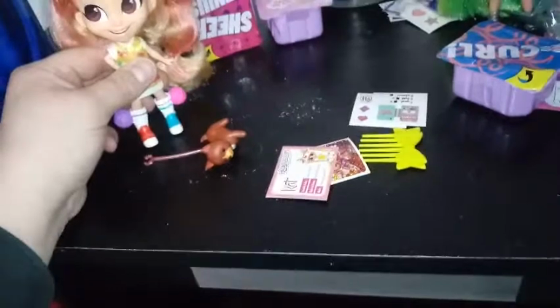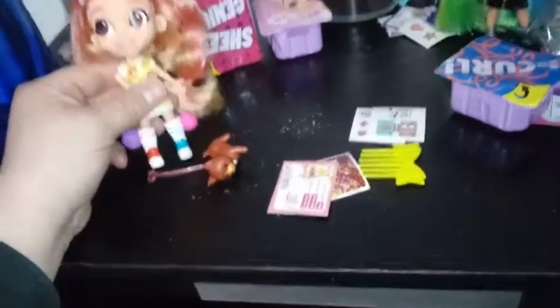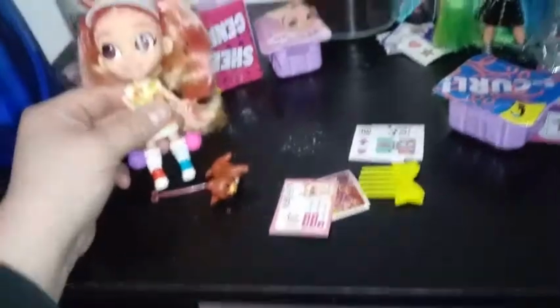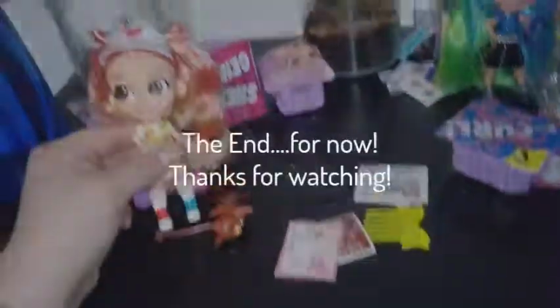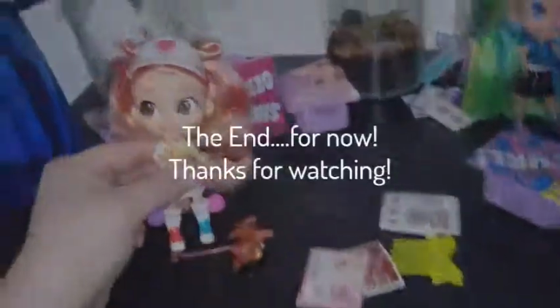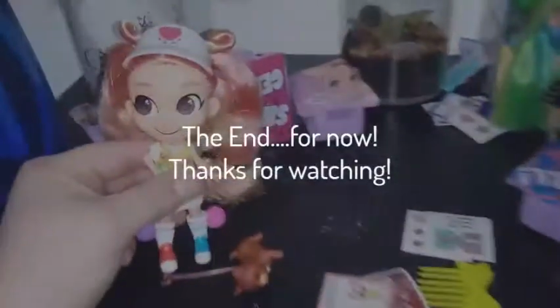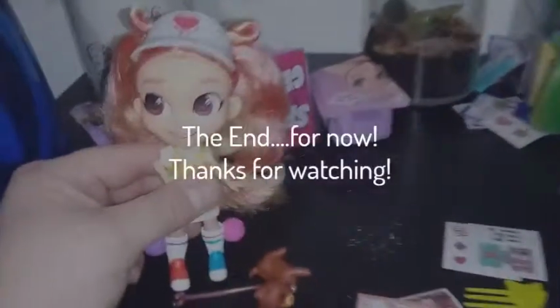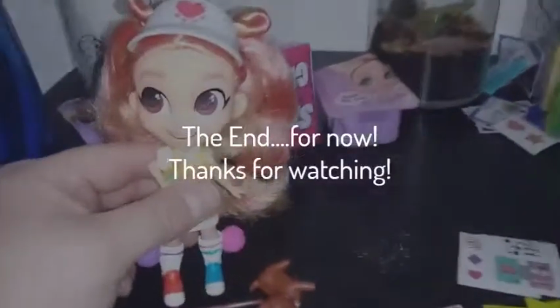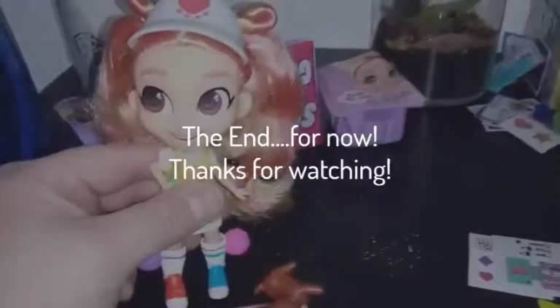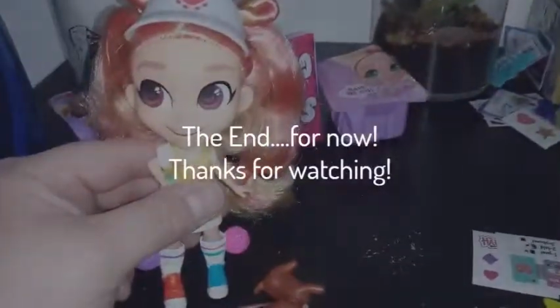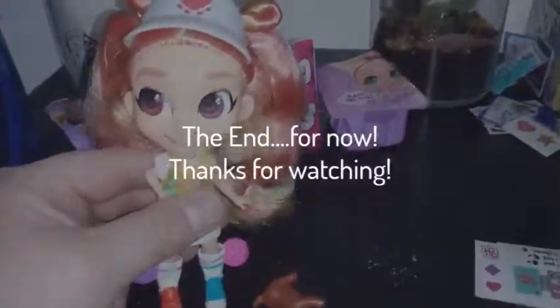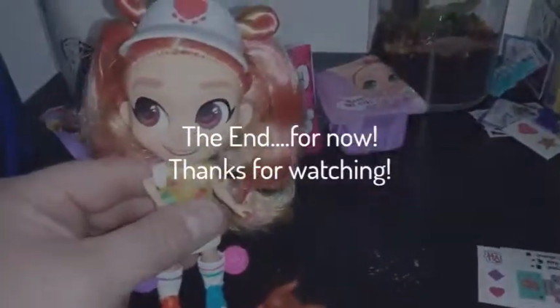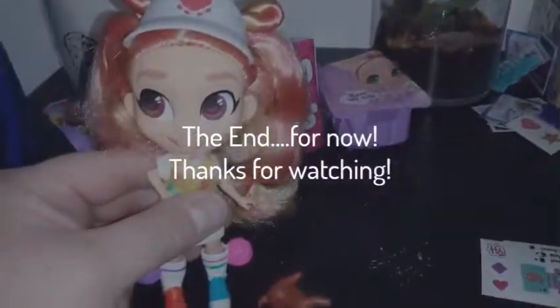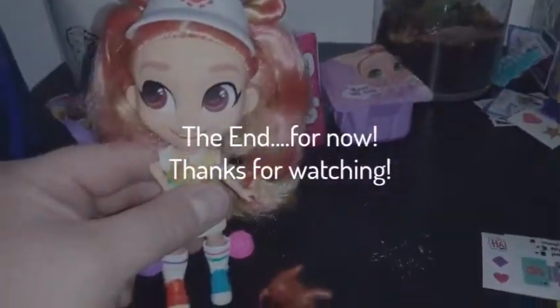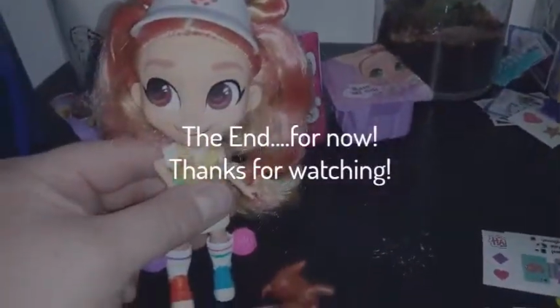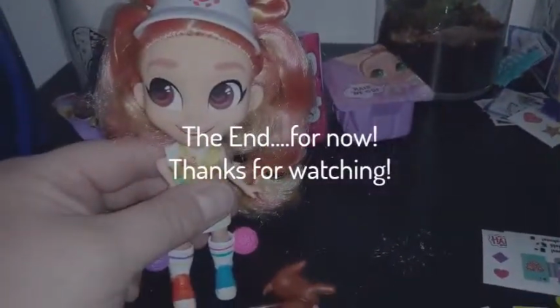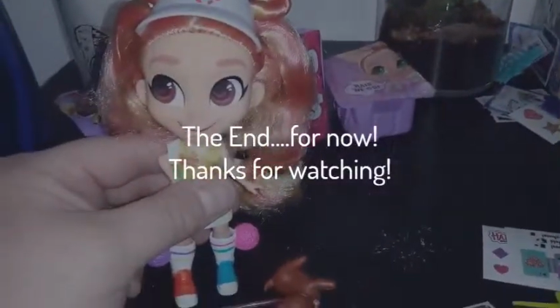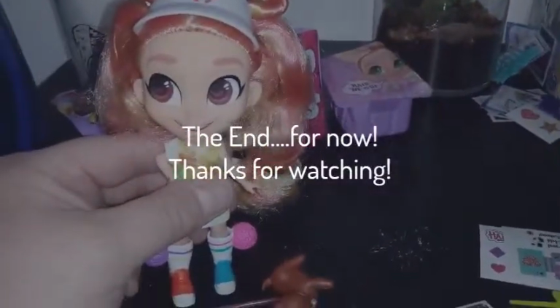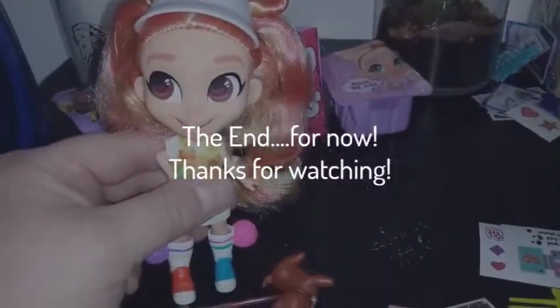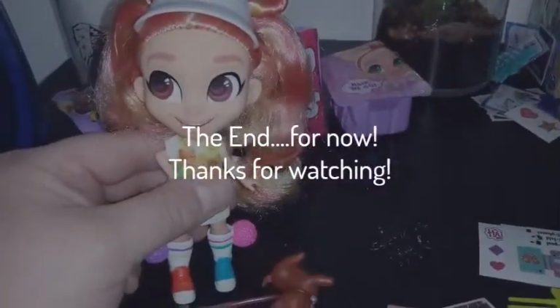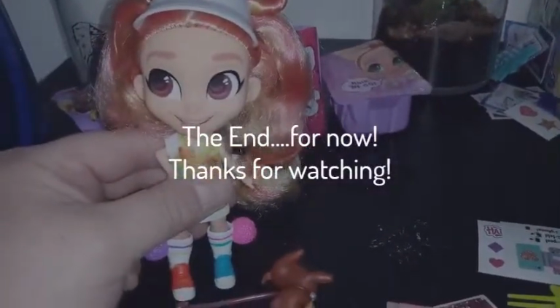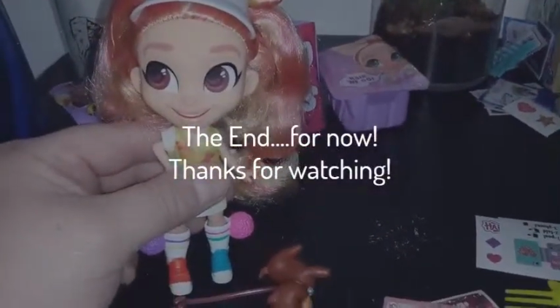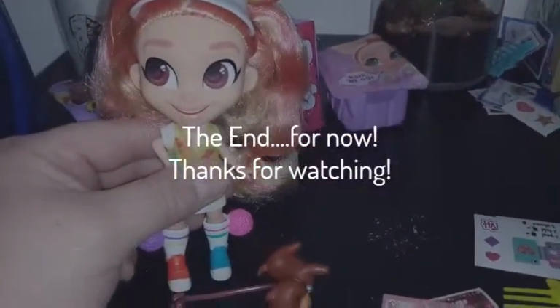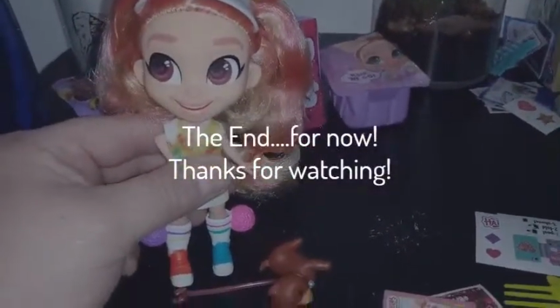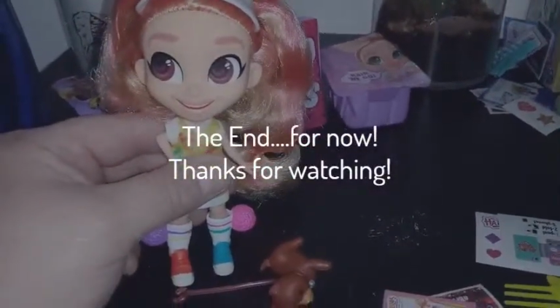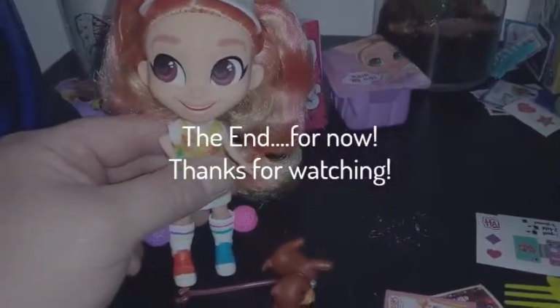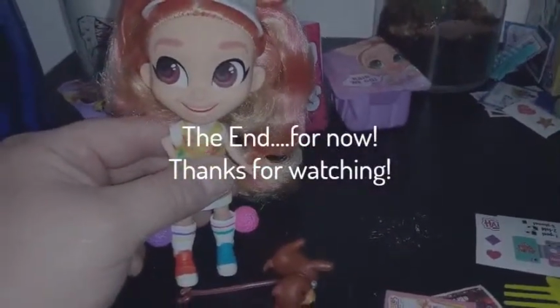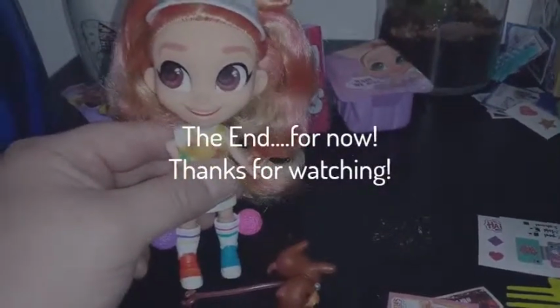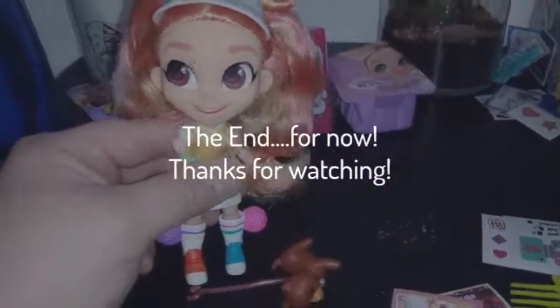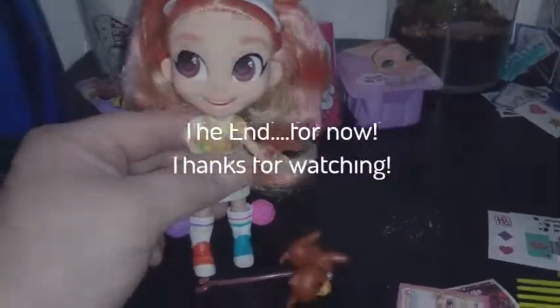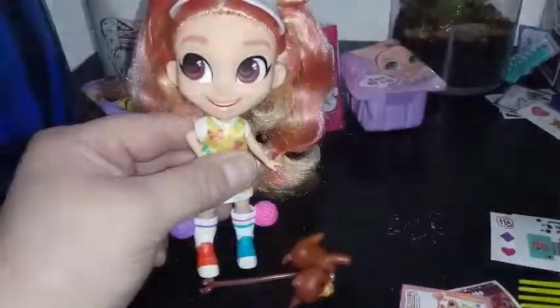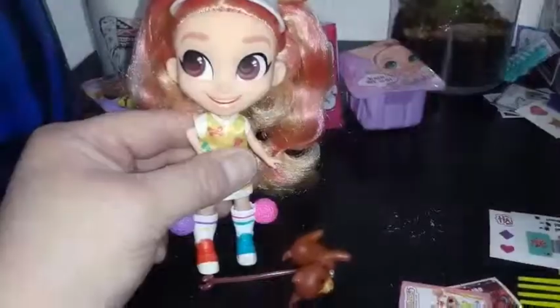If you like this video, go ahead and give us a thumbs up and subscribe. We will see you in the next one. Bye, guys.